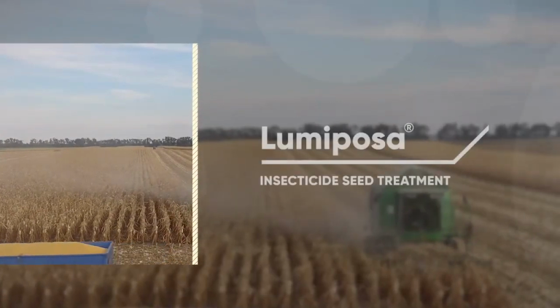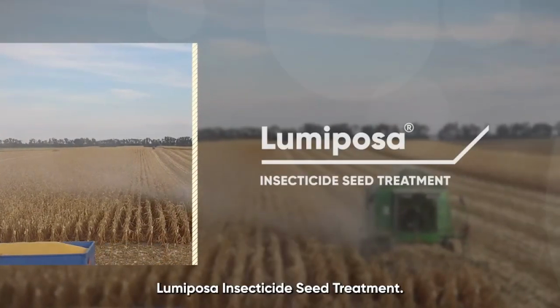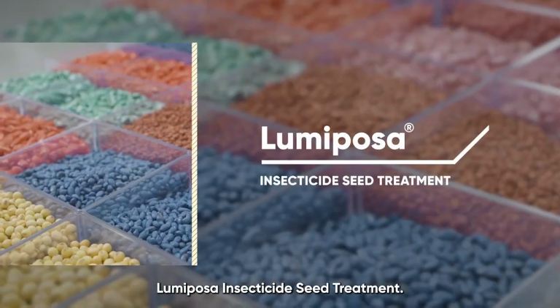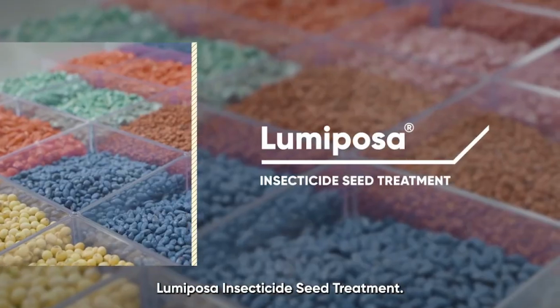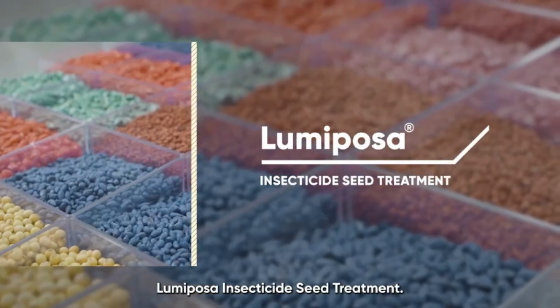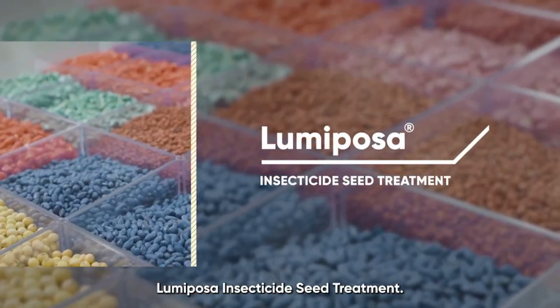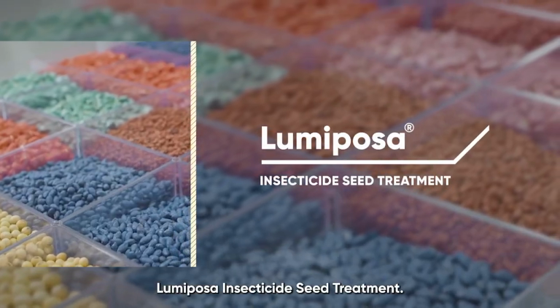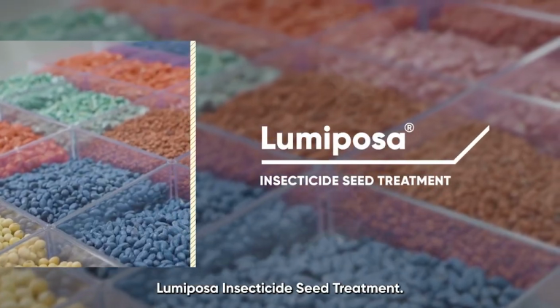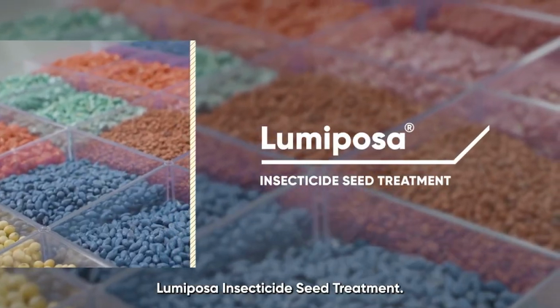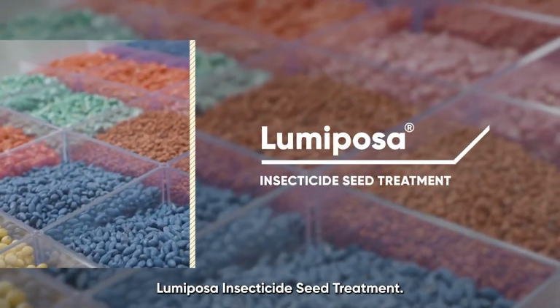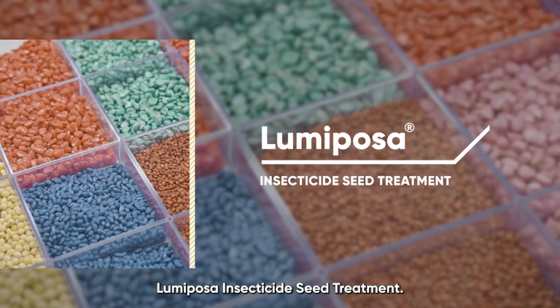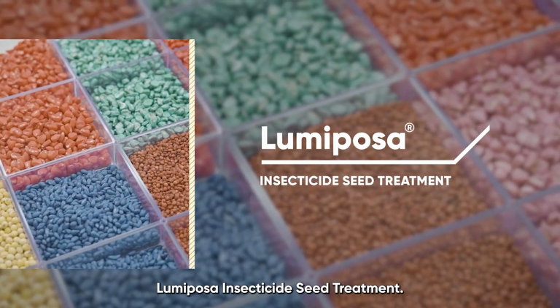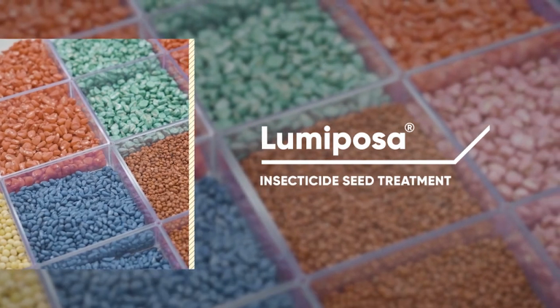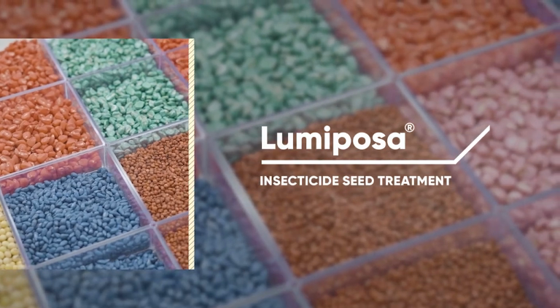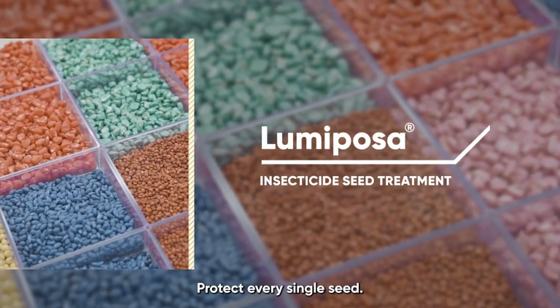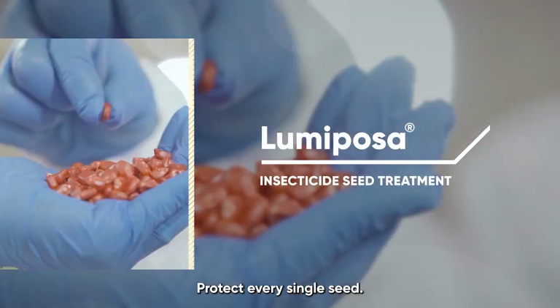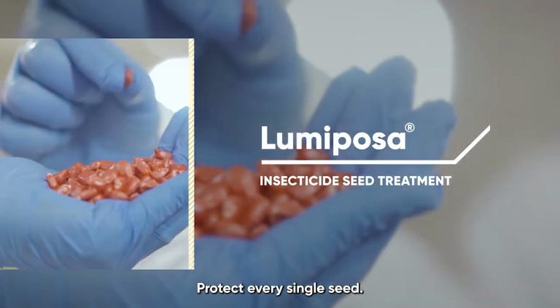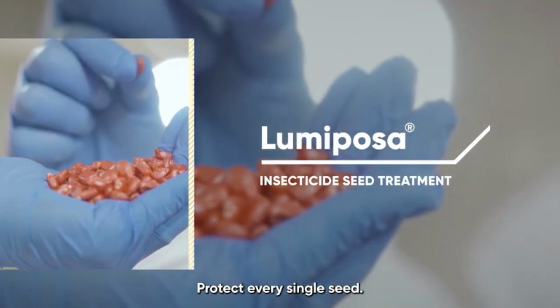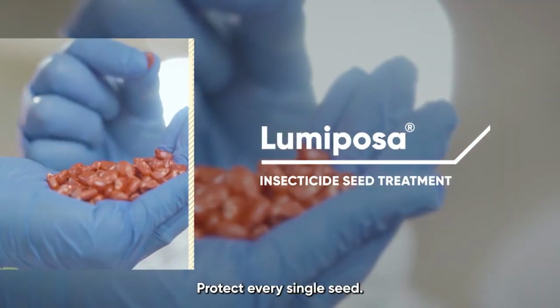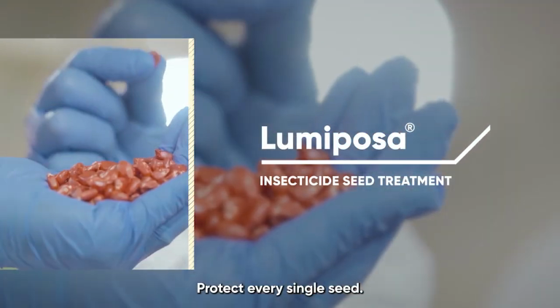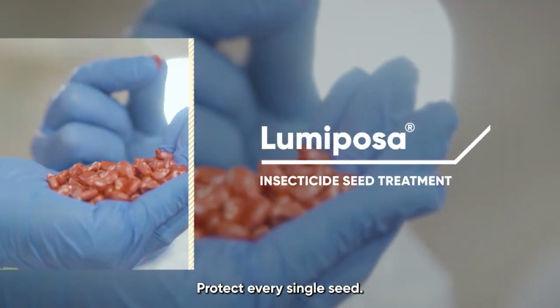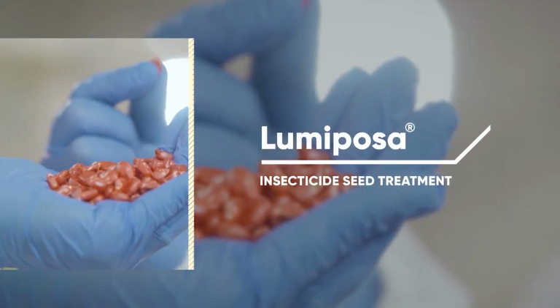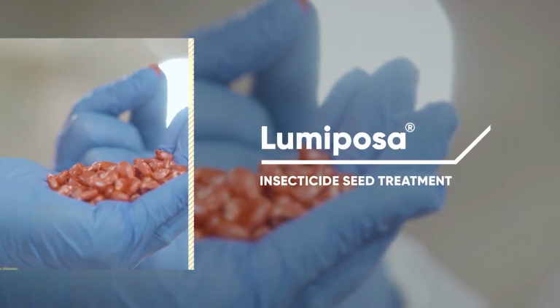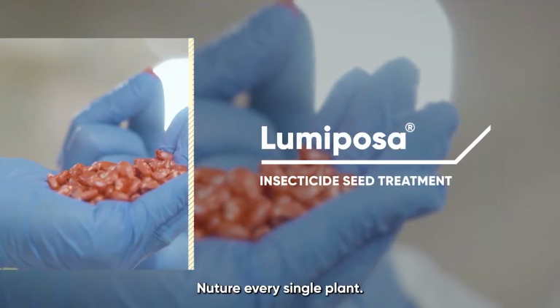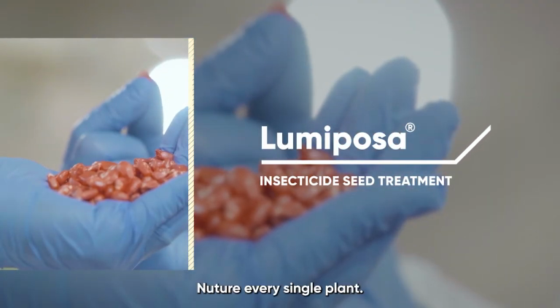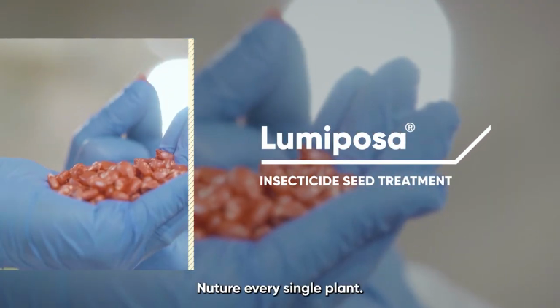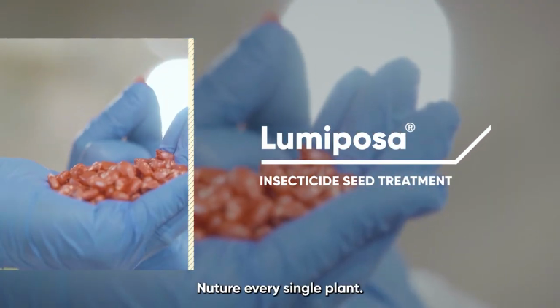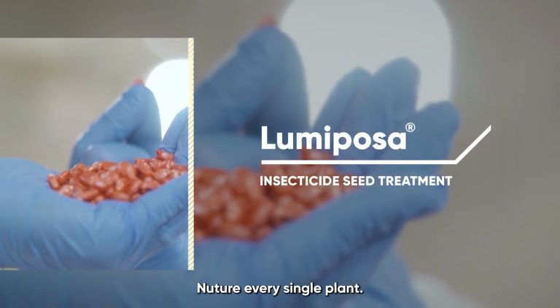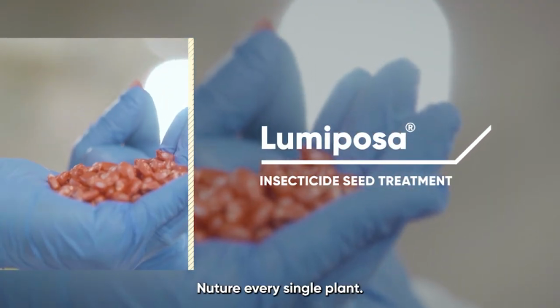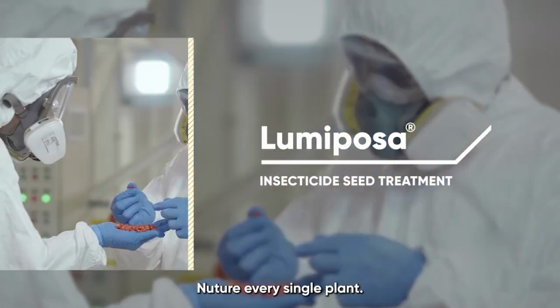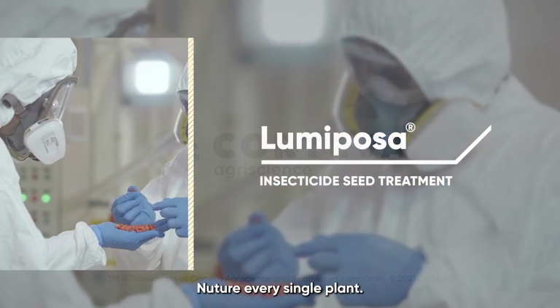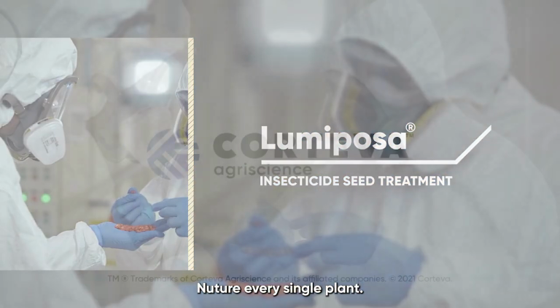Lumiposa insecticide seed treatment: protect every single seed, nurture every single plant.